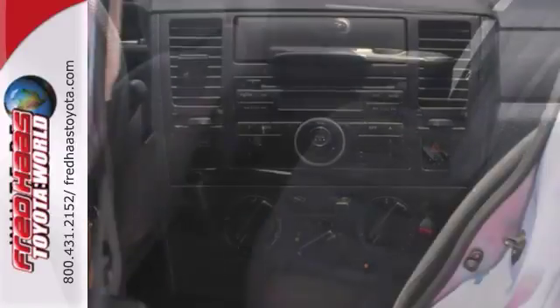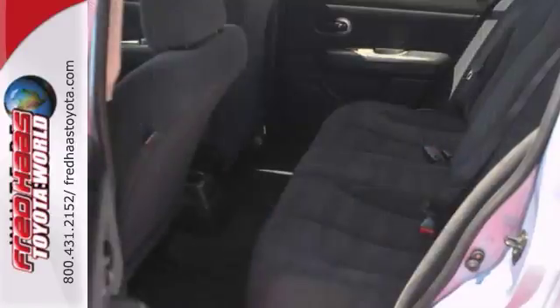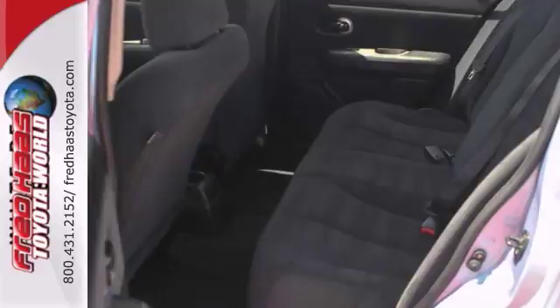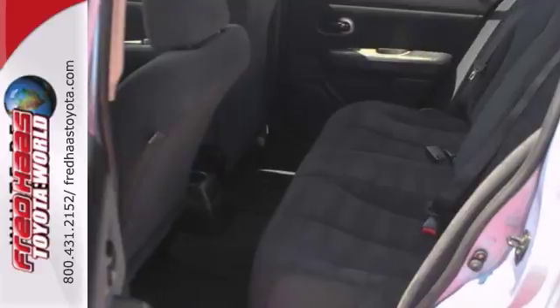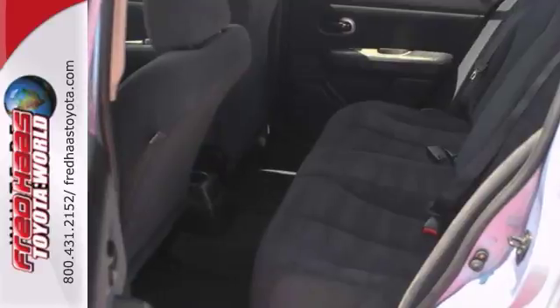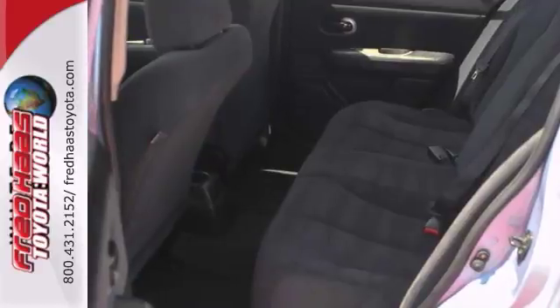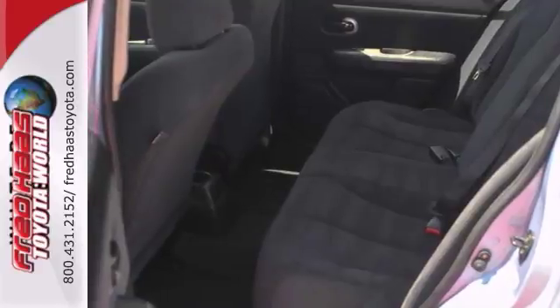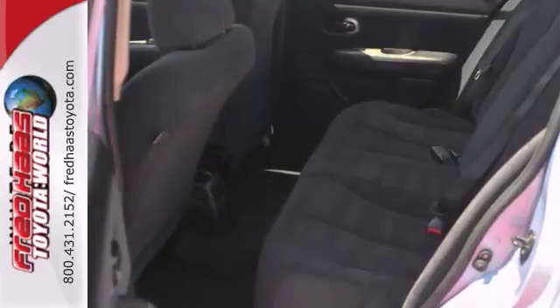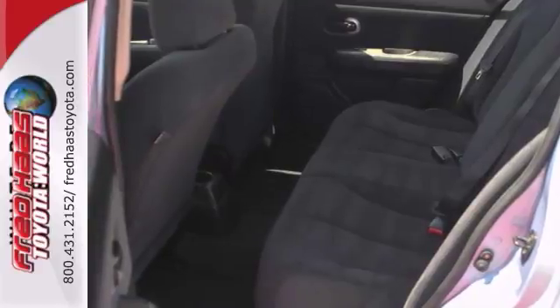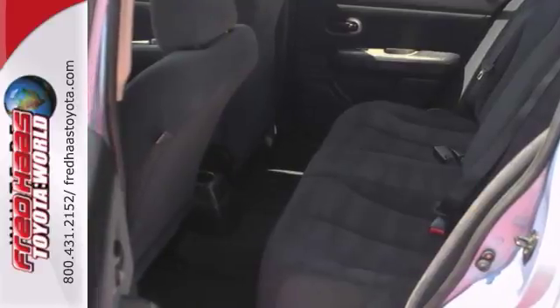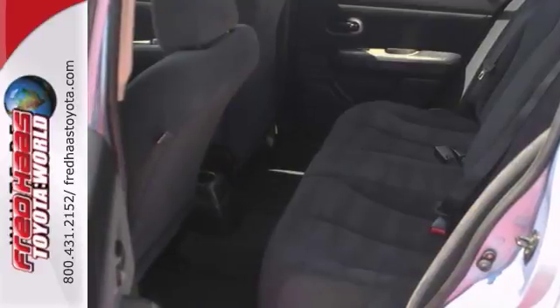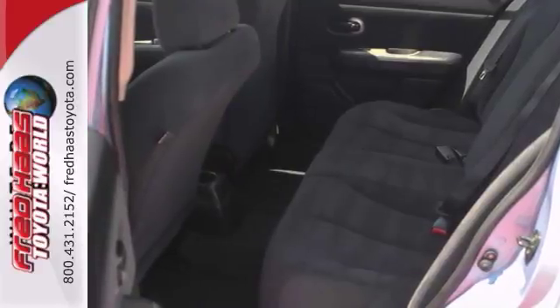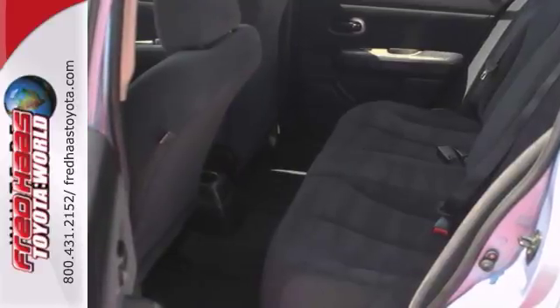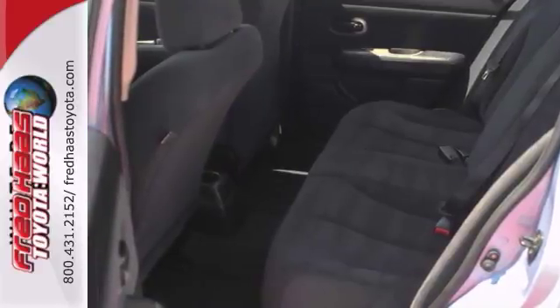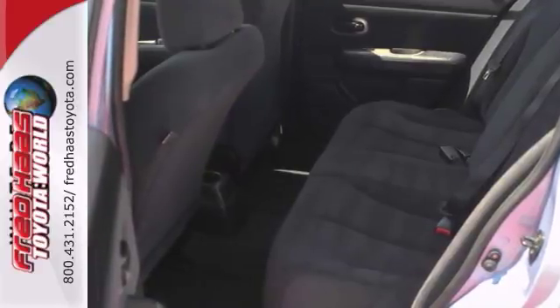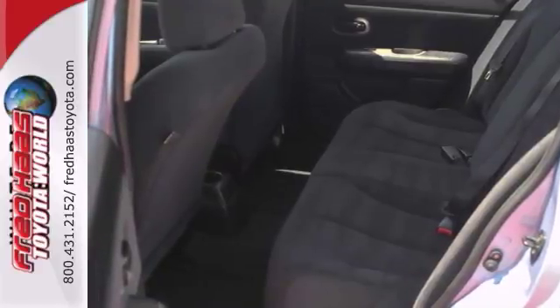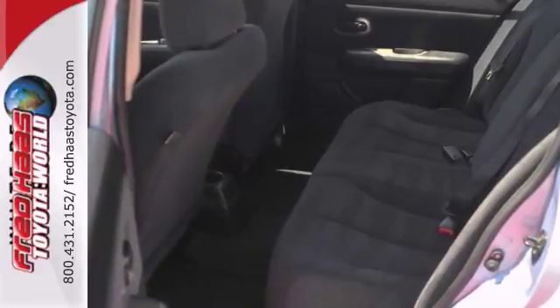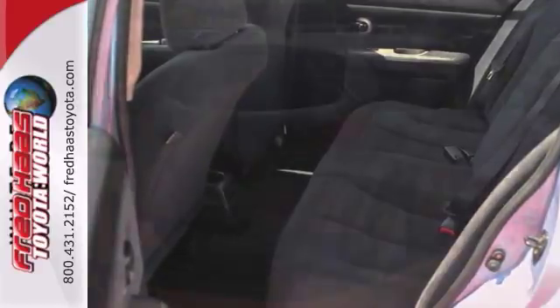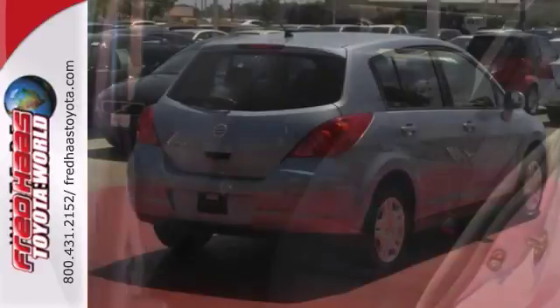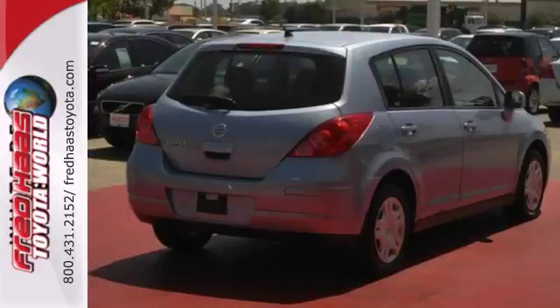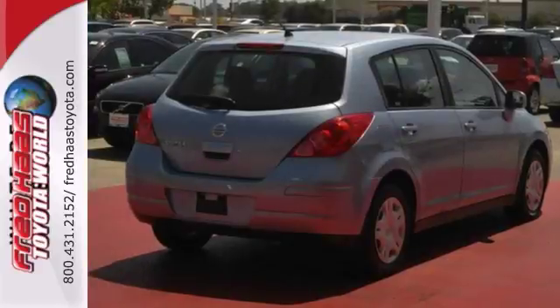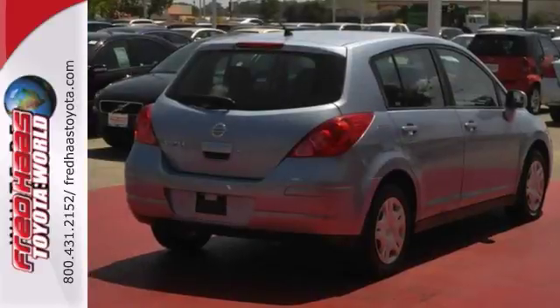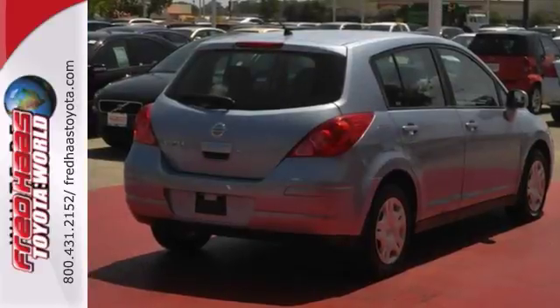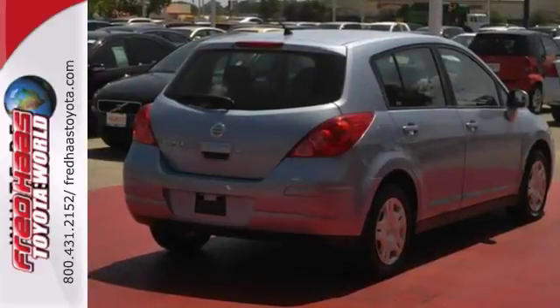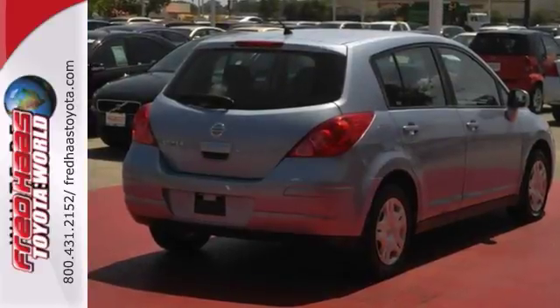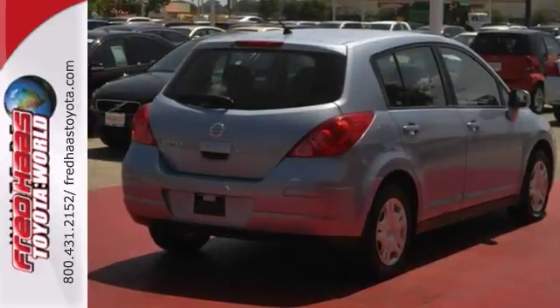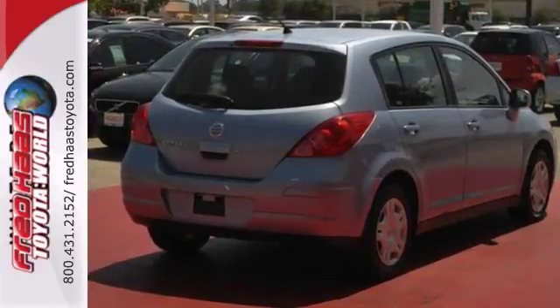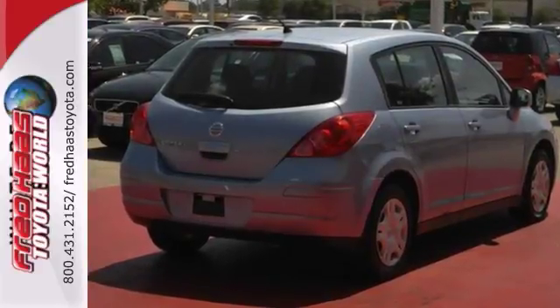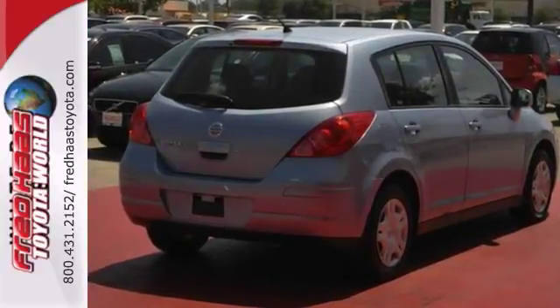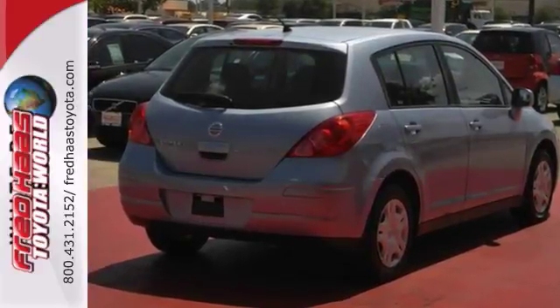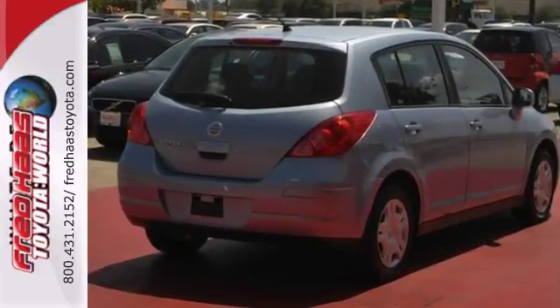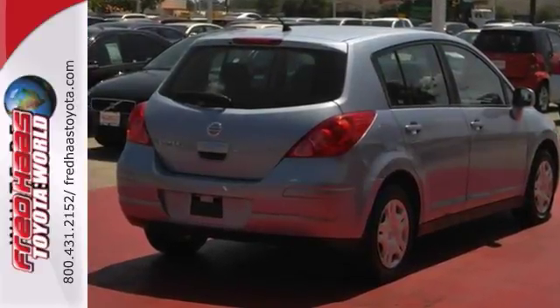If you're in the market for a nice vehicle, make sure you come in and see this one before you buy.